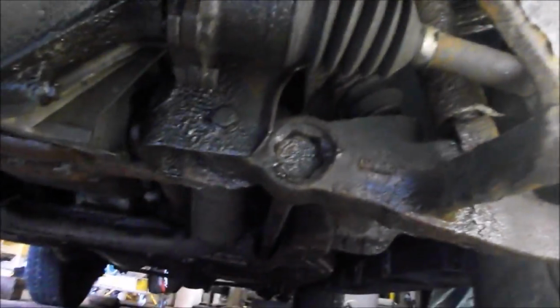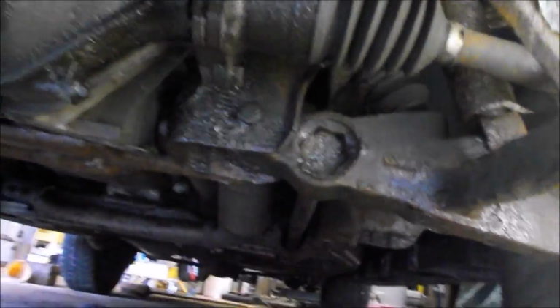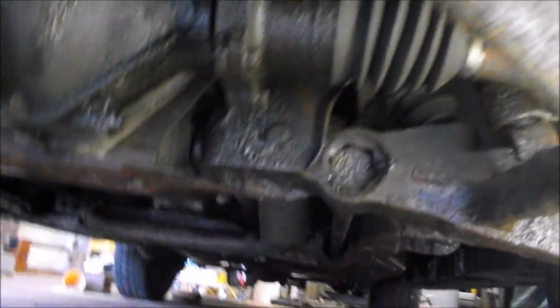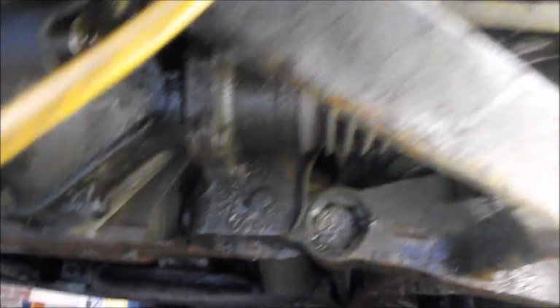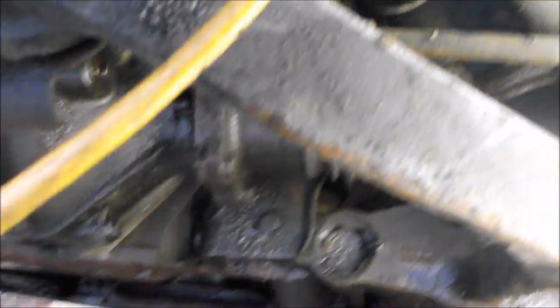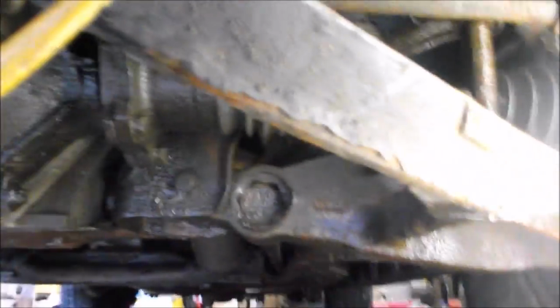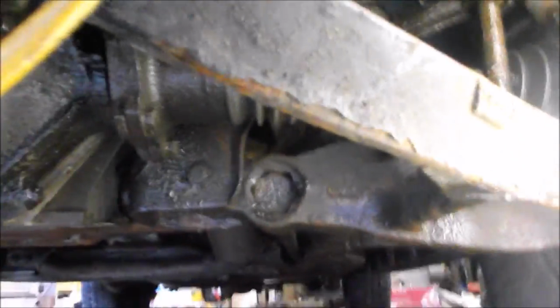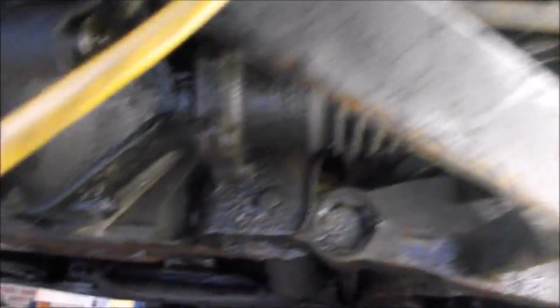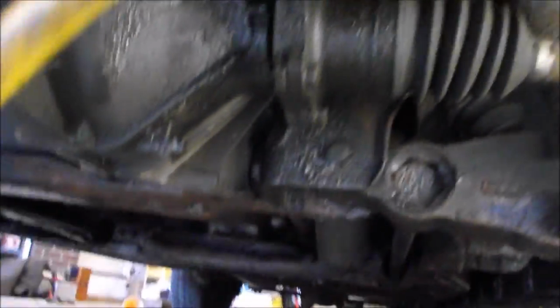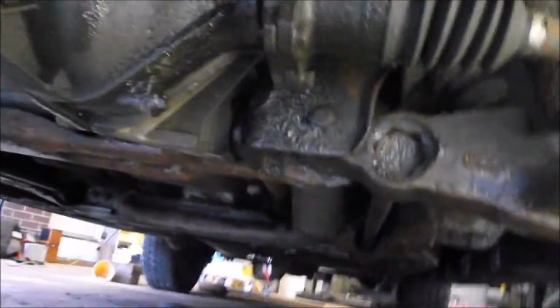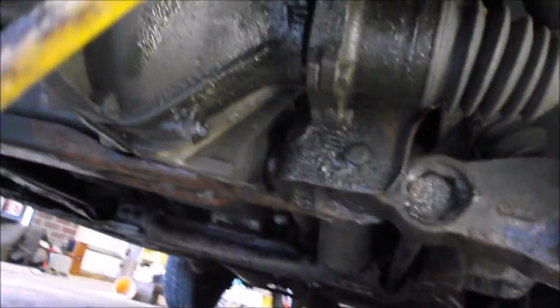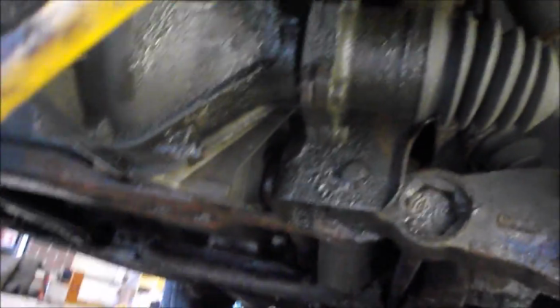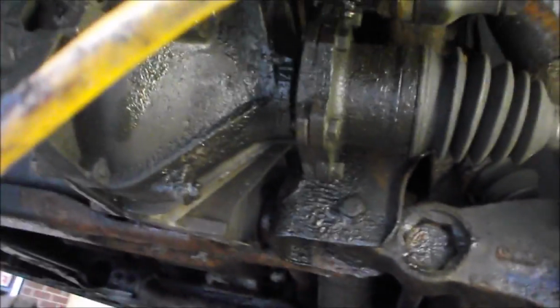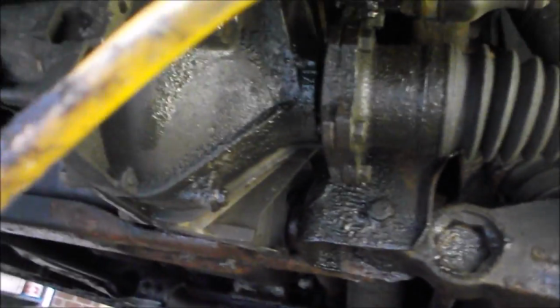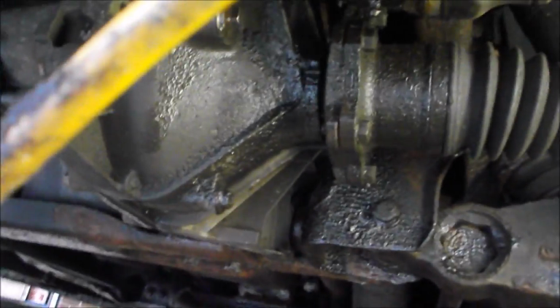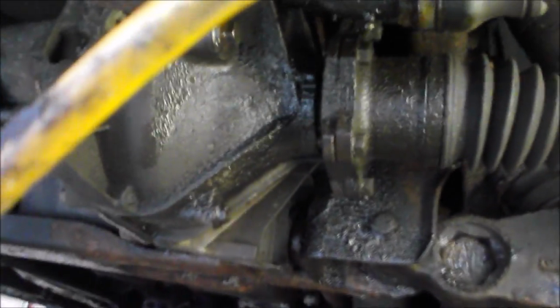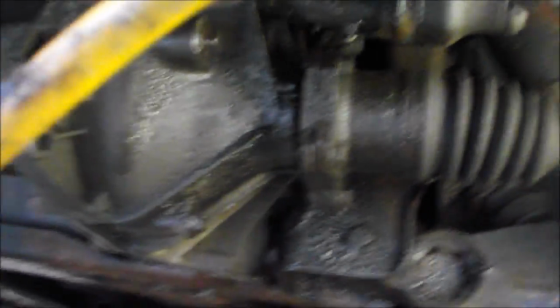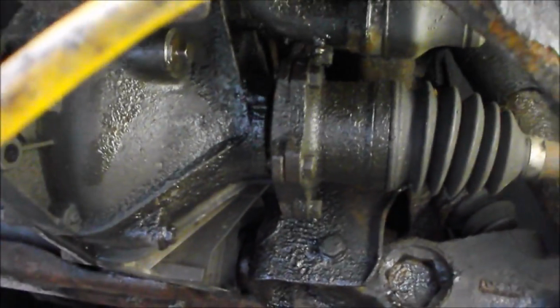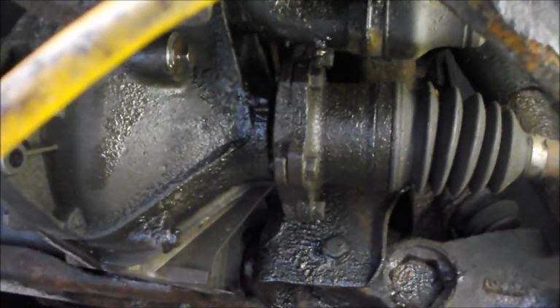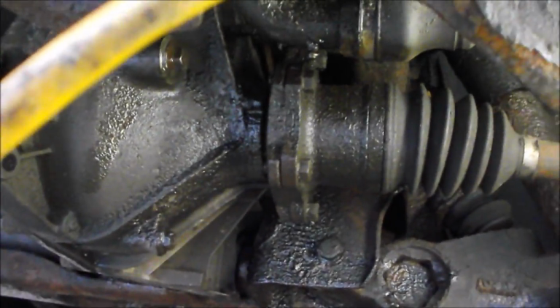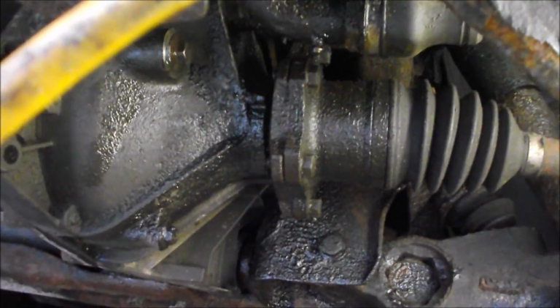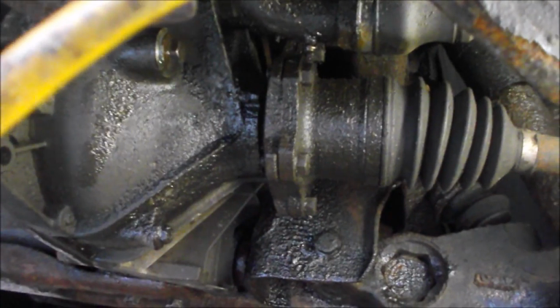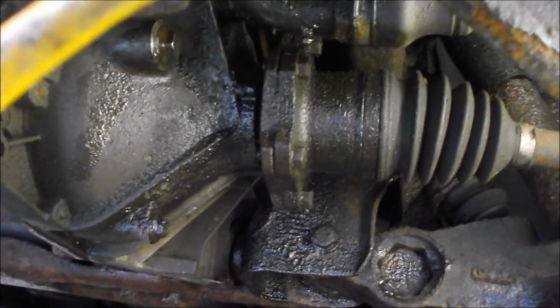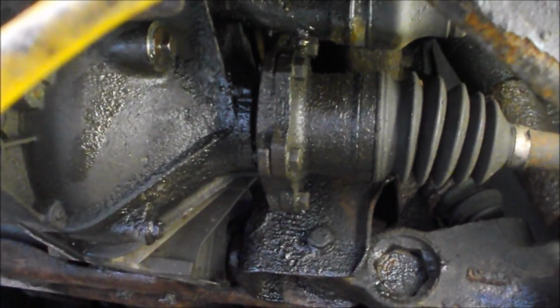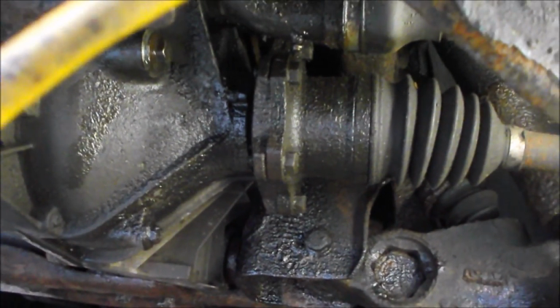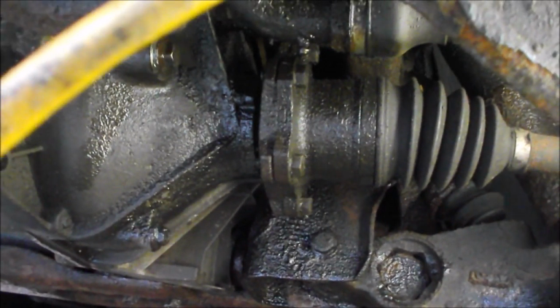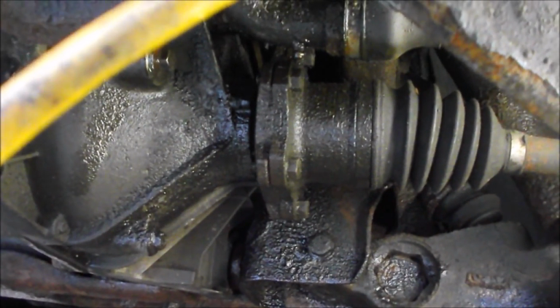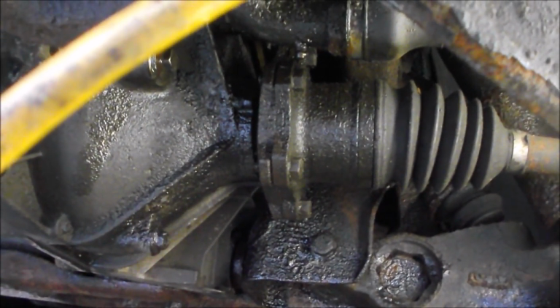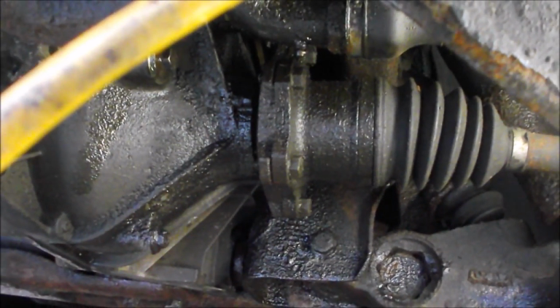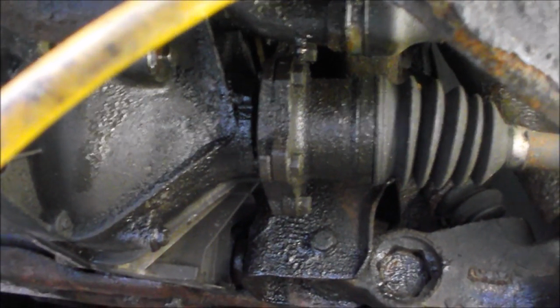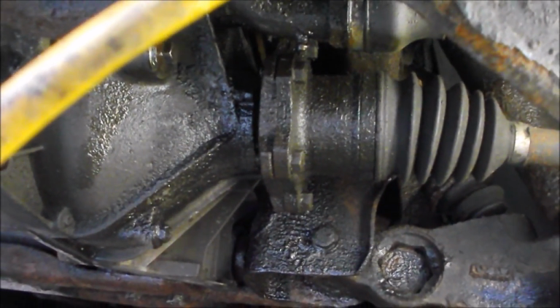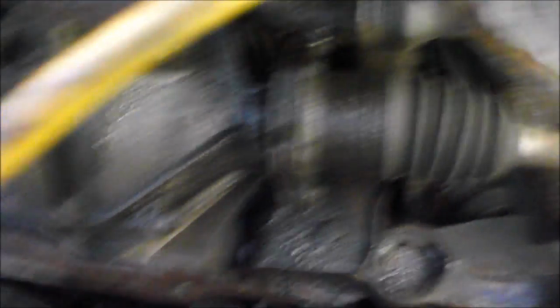One of the symptoms of a plugged vent line is that even after you replace the seals — the oil seals for the axles — it still leaks.